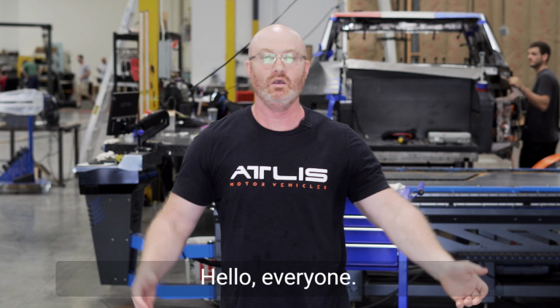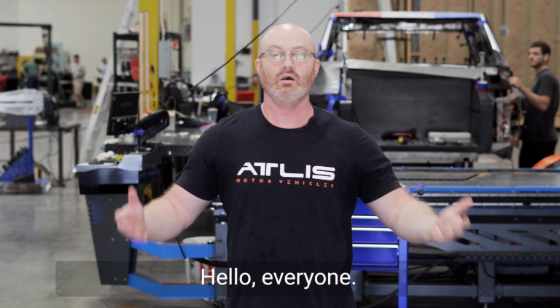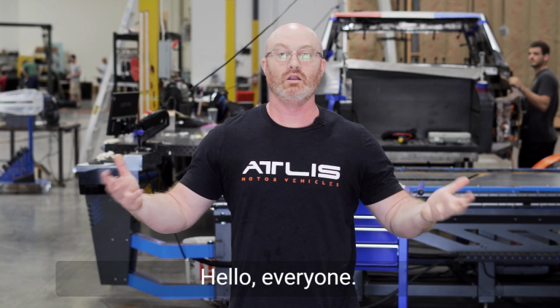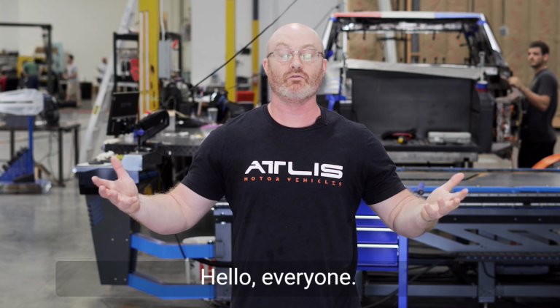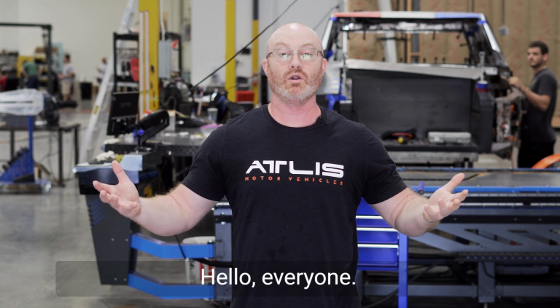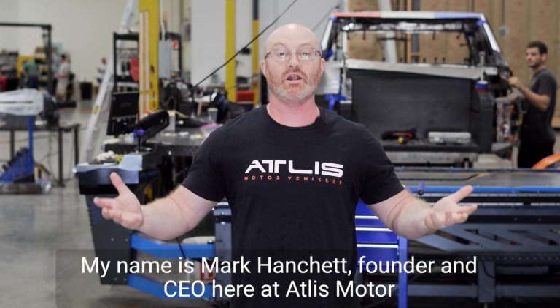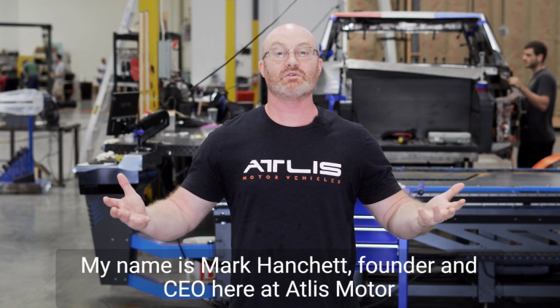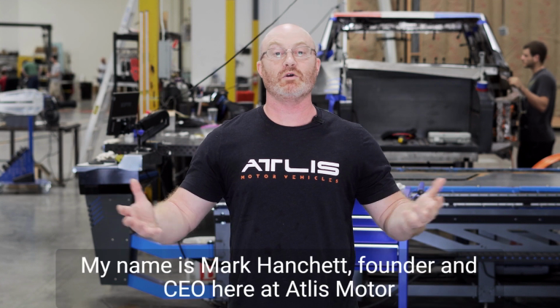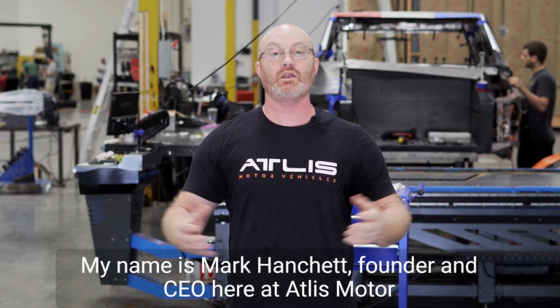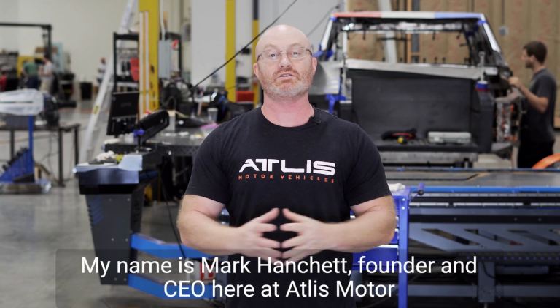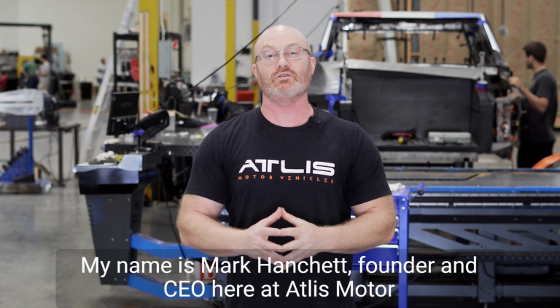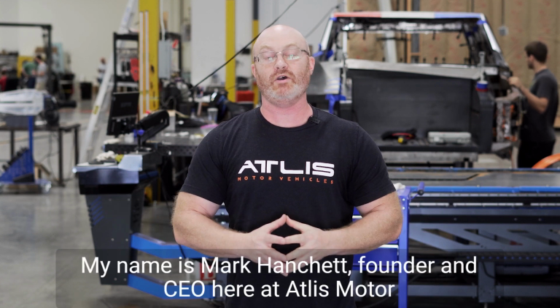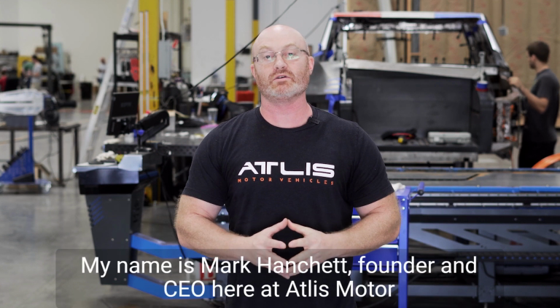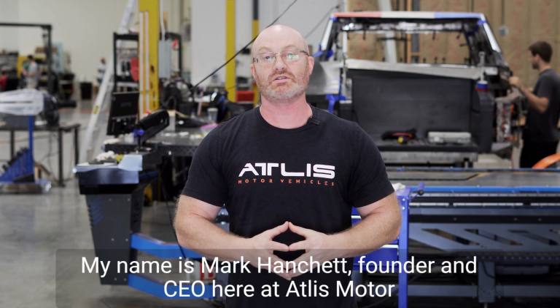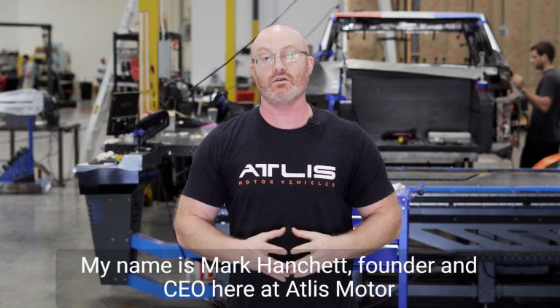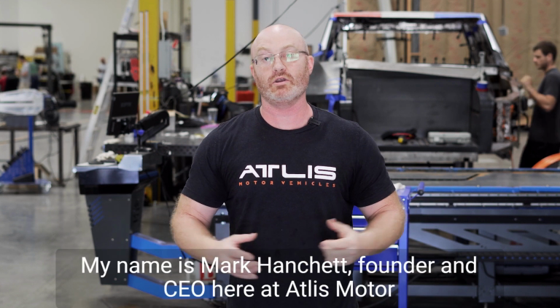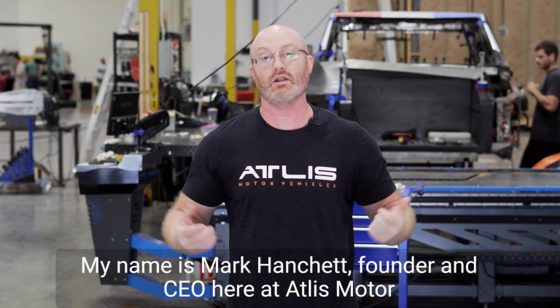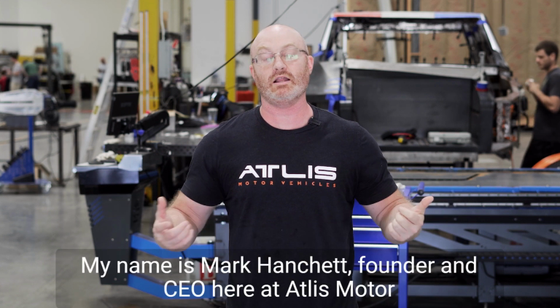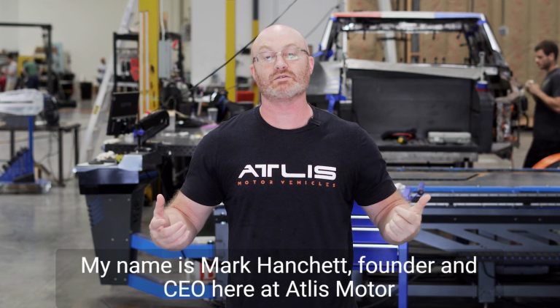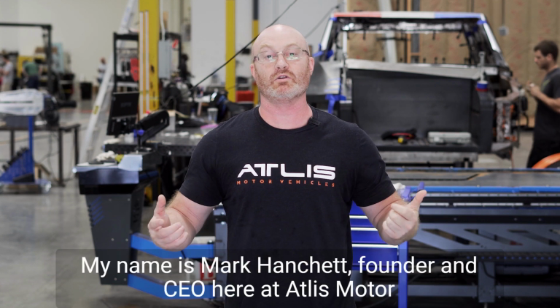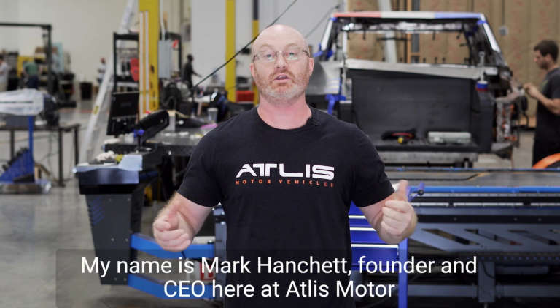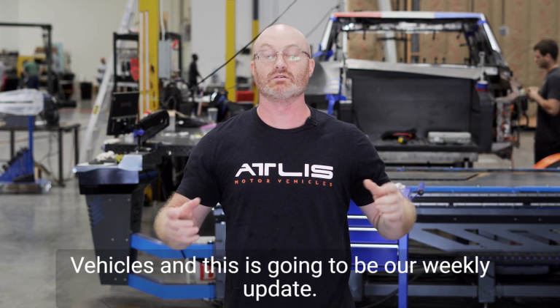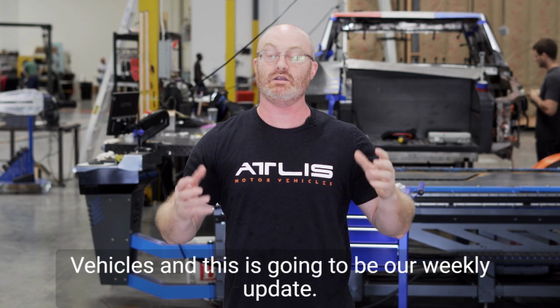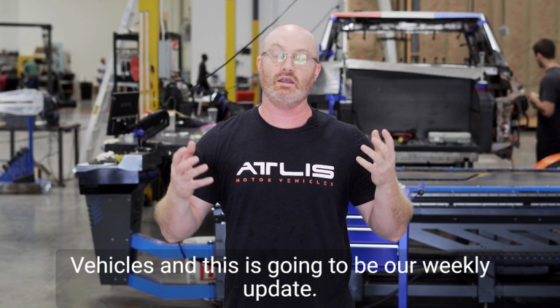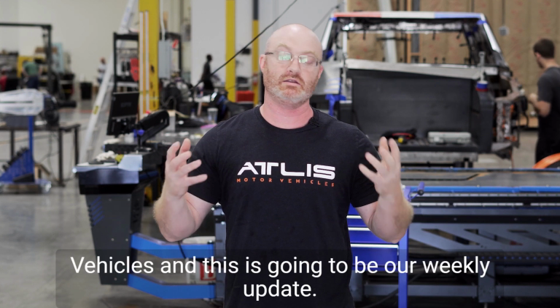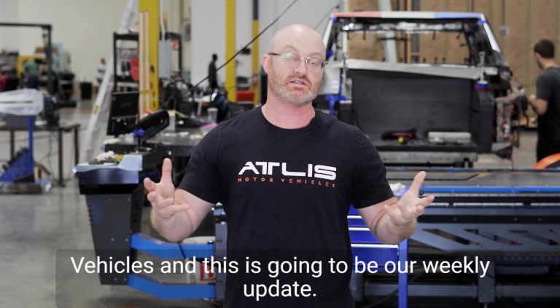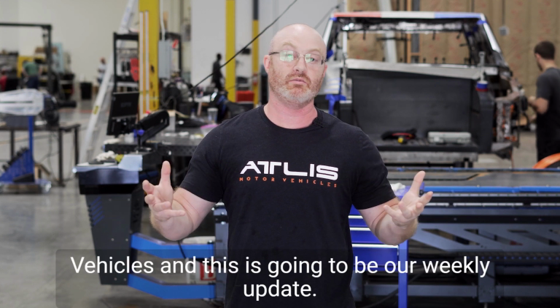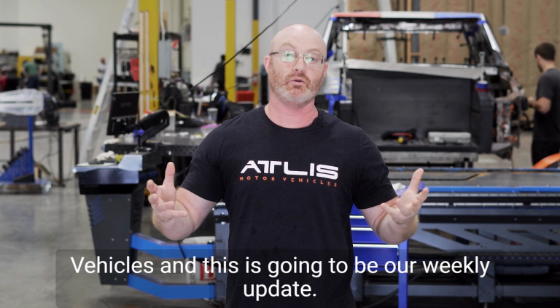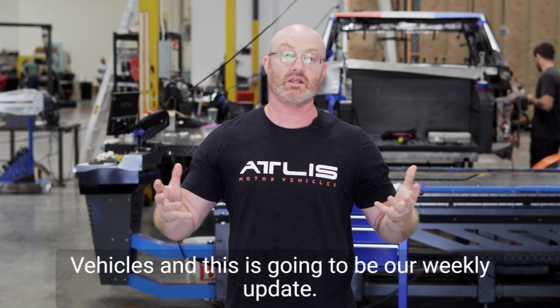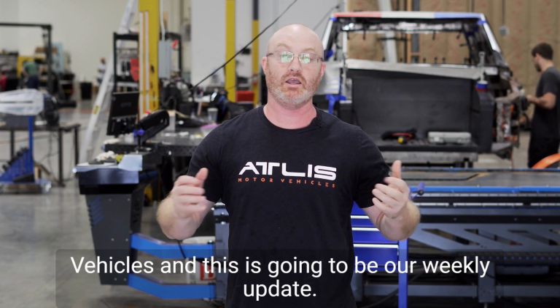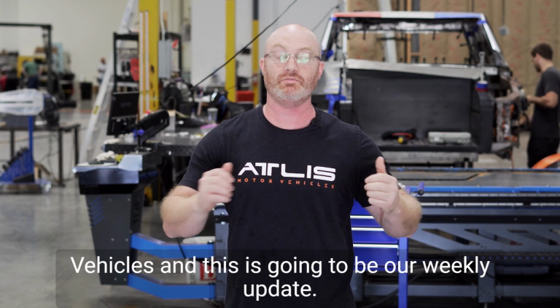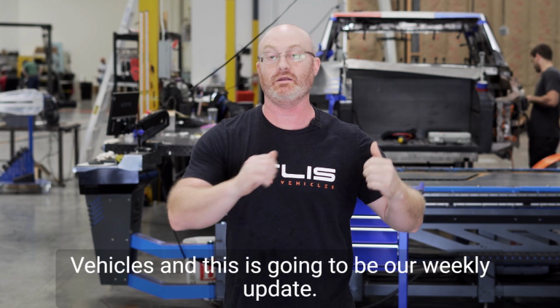Hello everyone, my name is Mark Hanchett, founder and CEO here at Atlas Motor Vehicles, and this is going to be our weekly update.